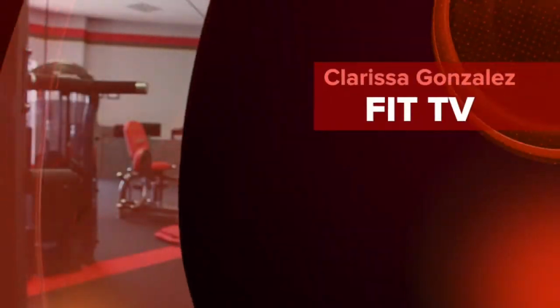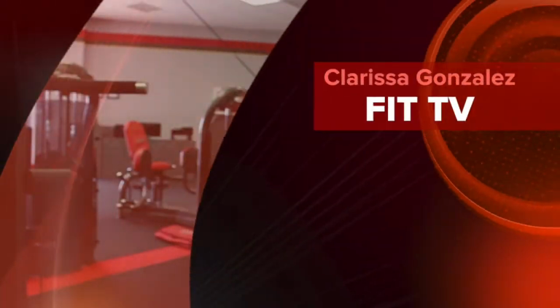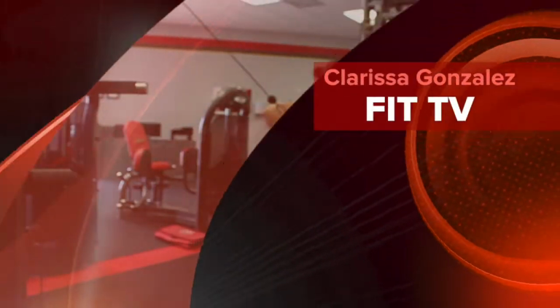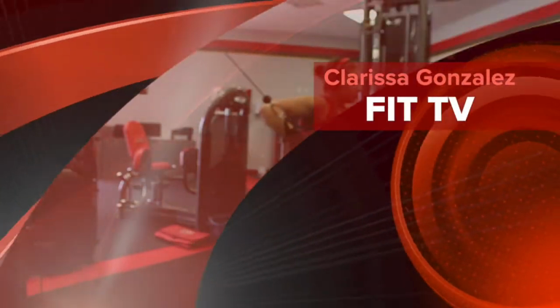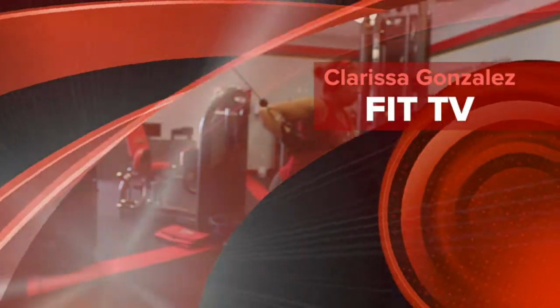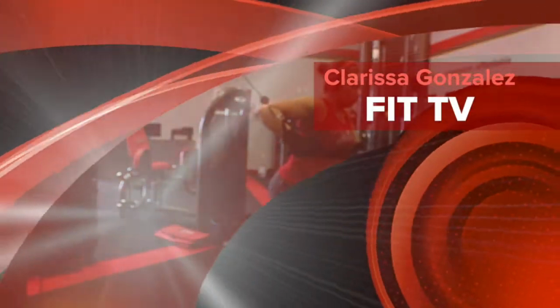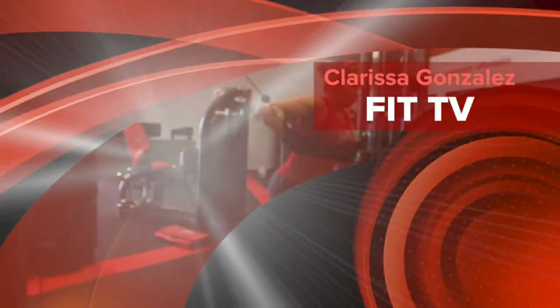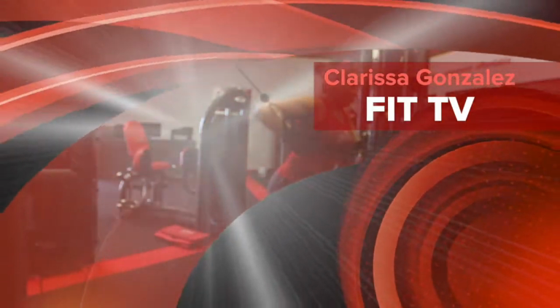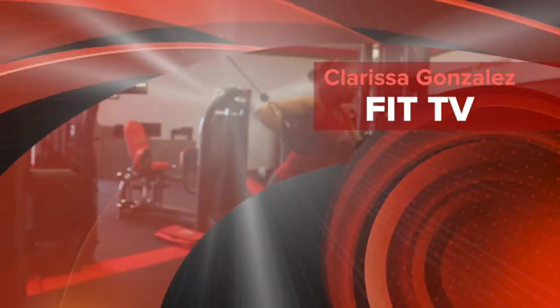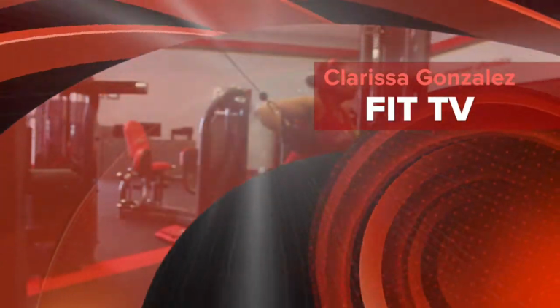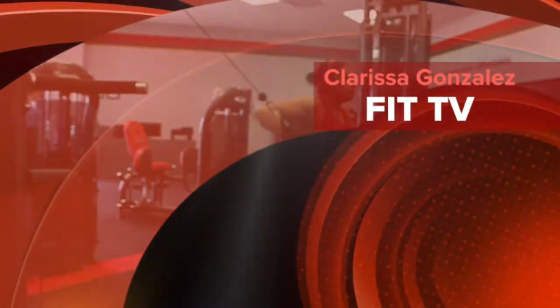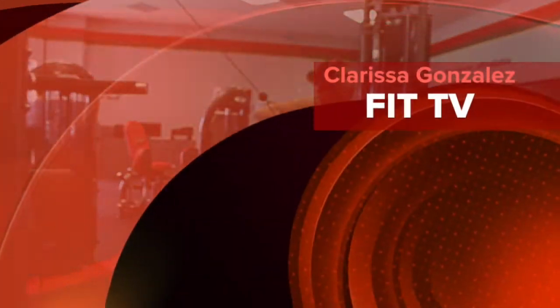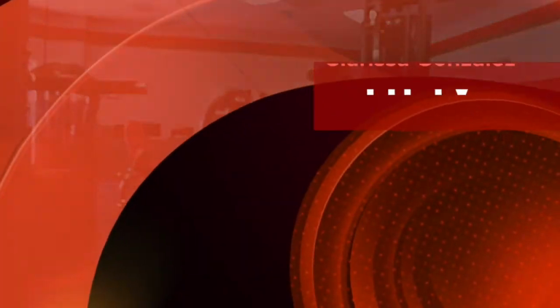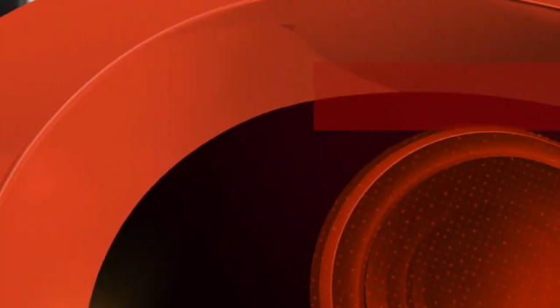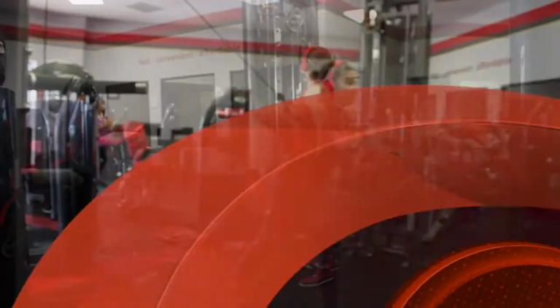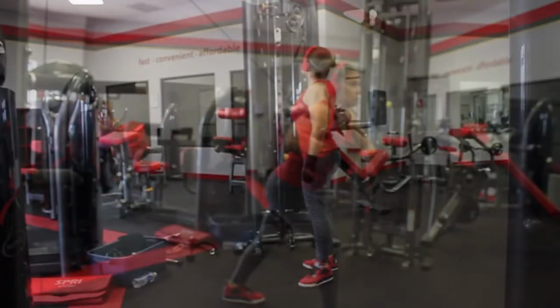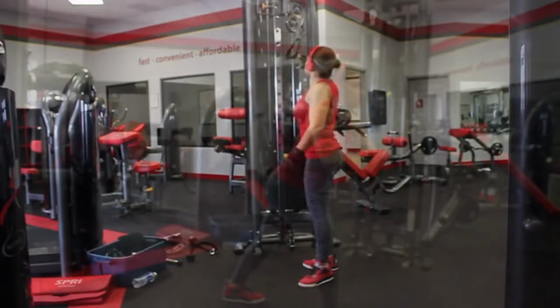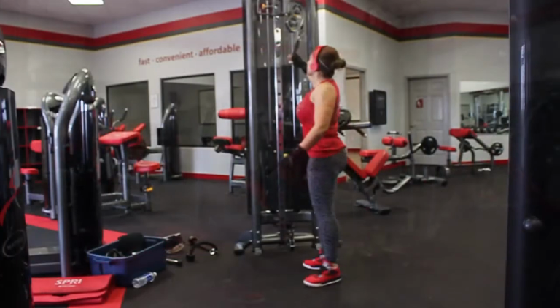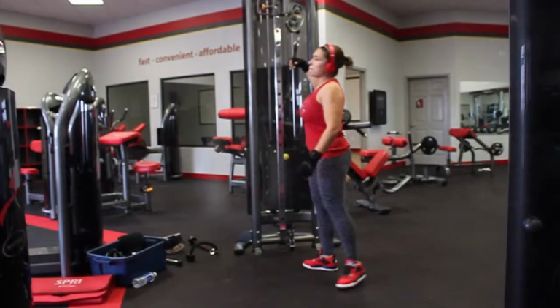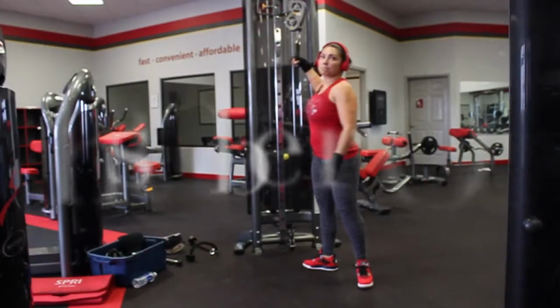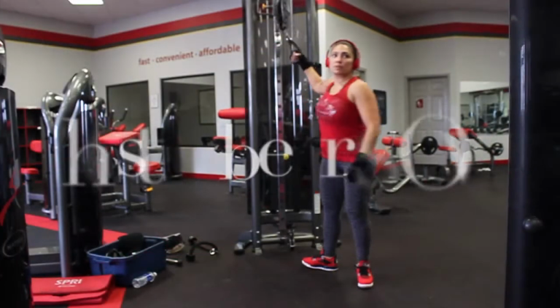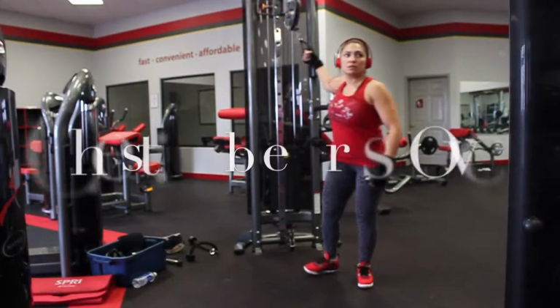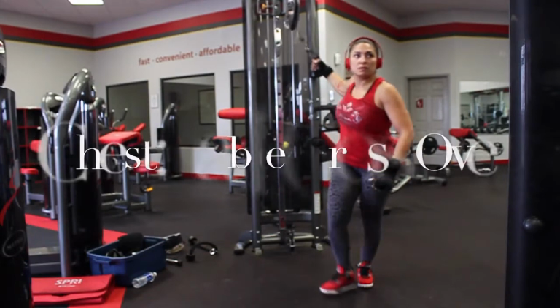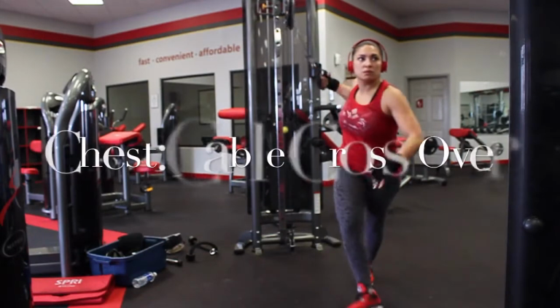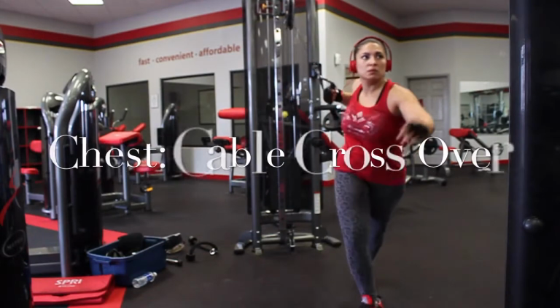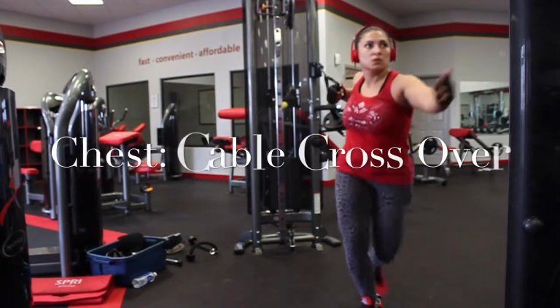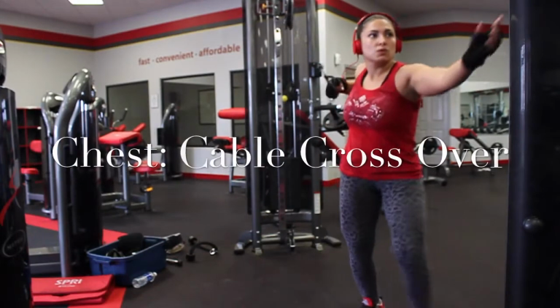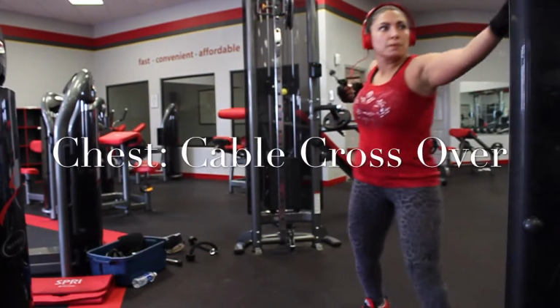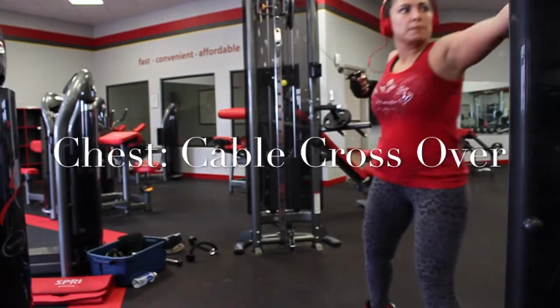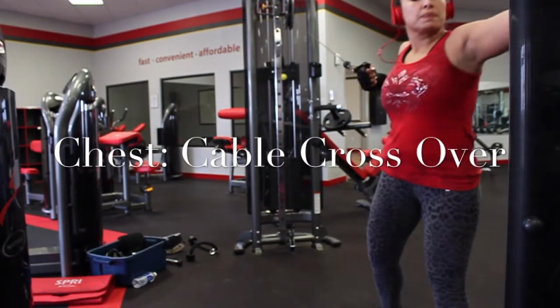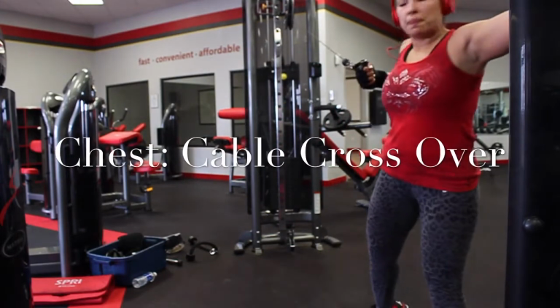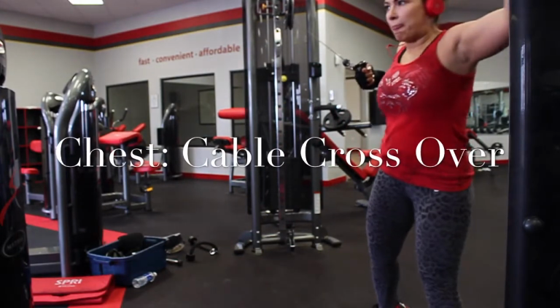Clarissa Gonzalez Fit TV presents Chest Cable Crossovers.